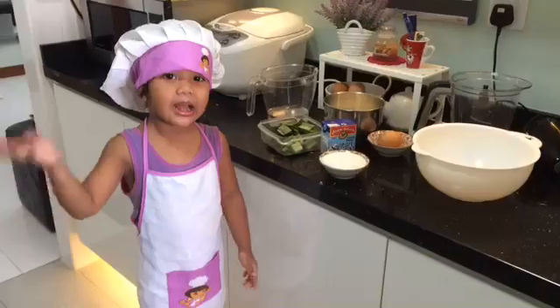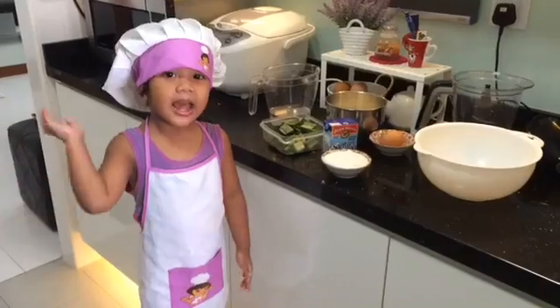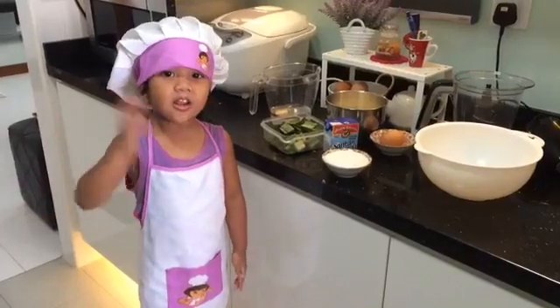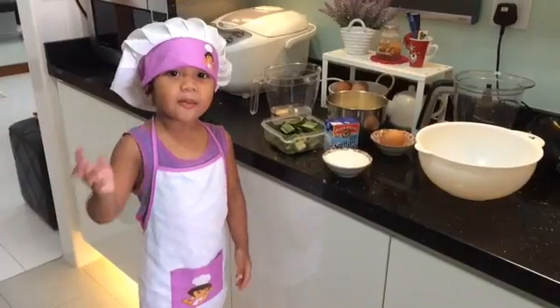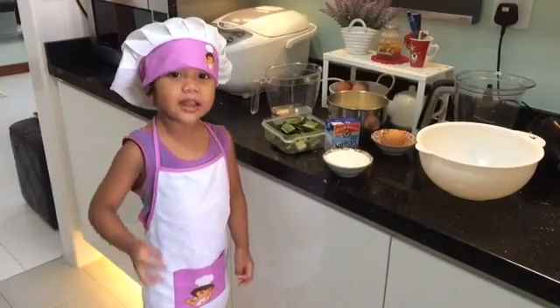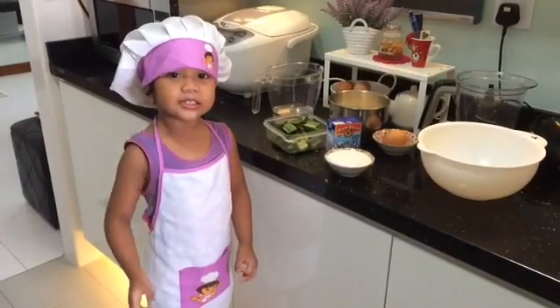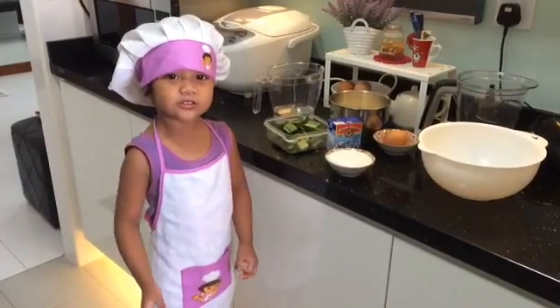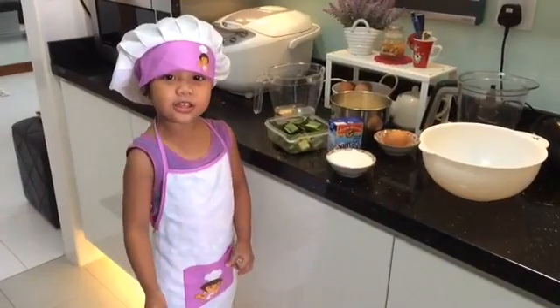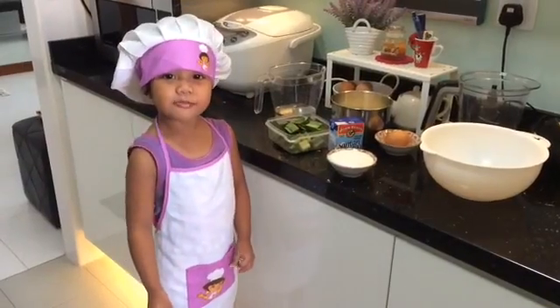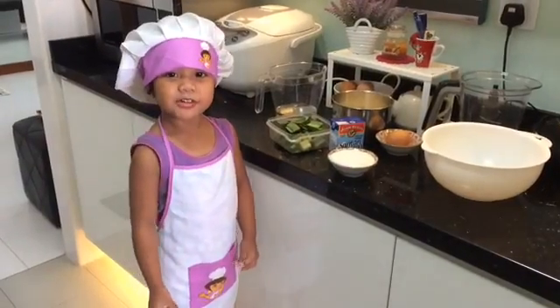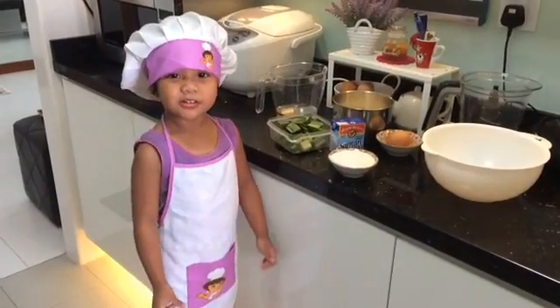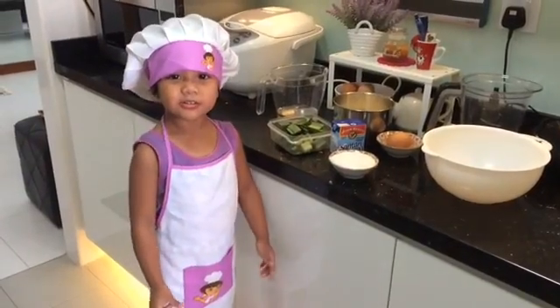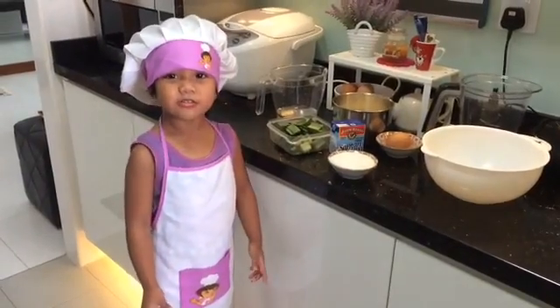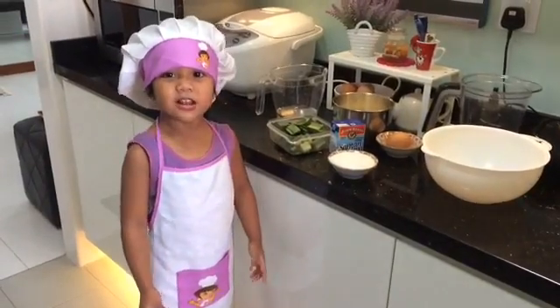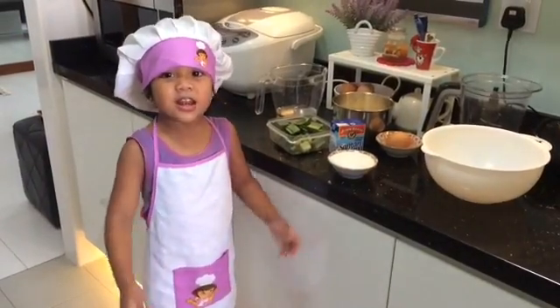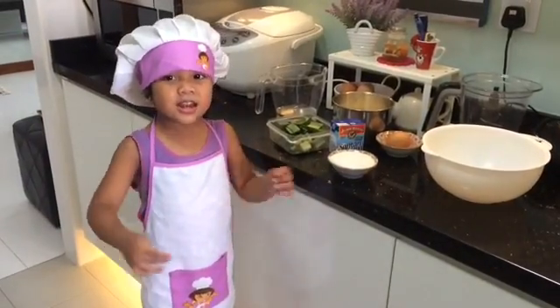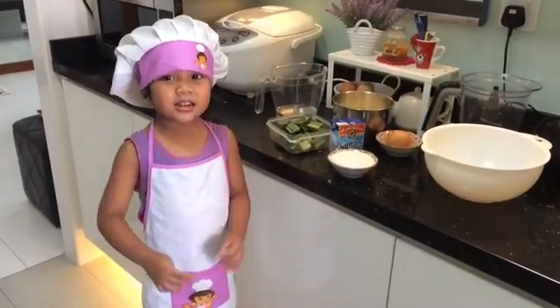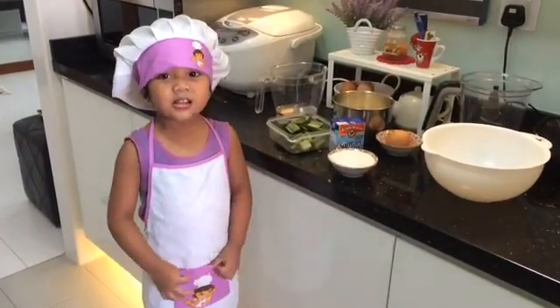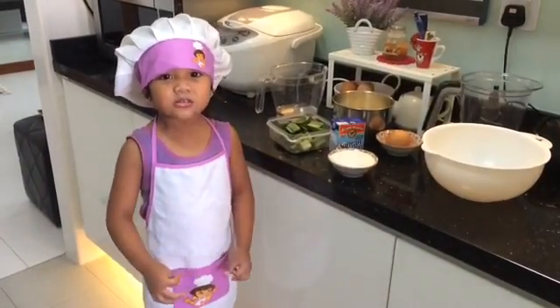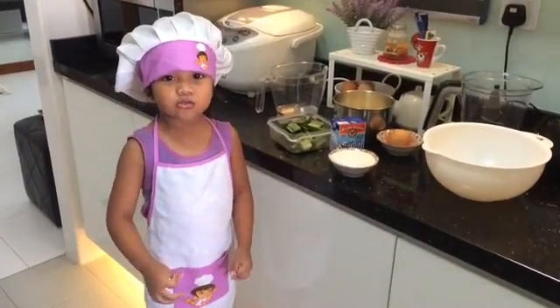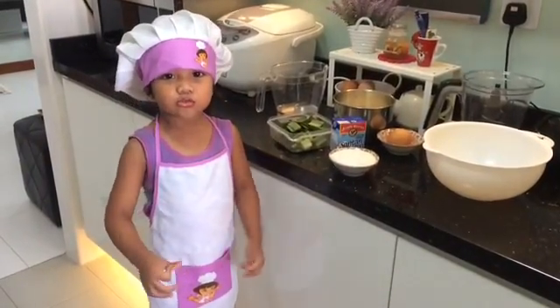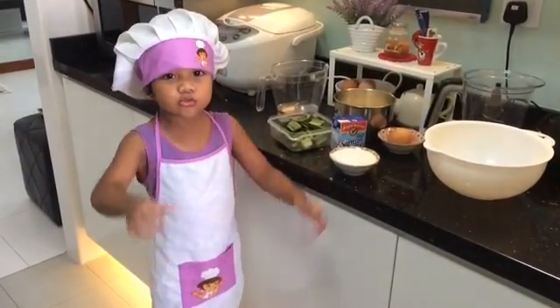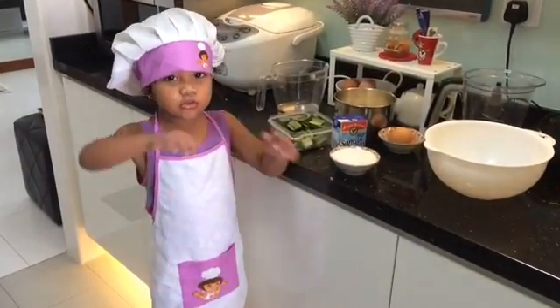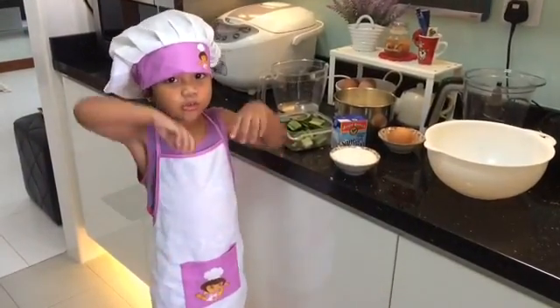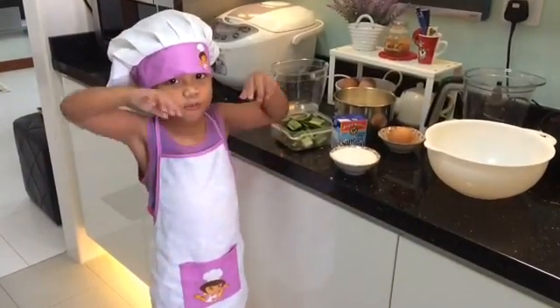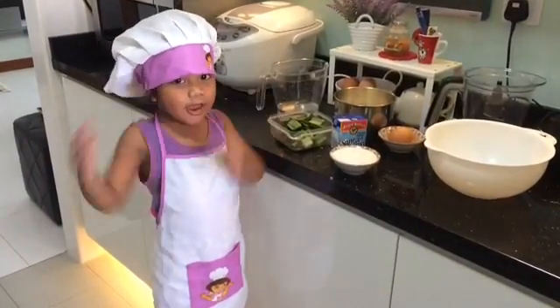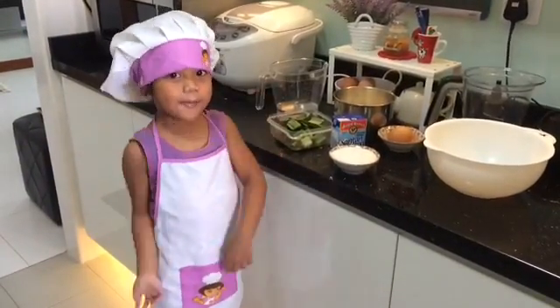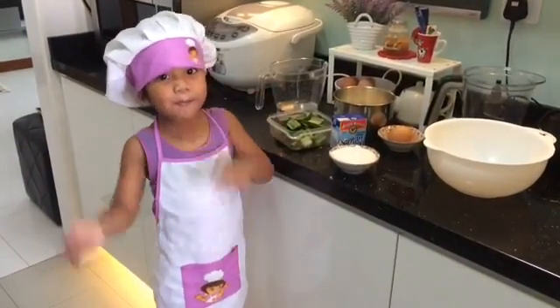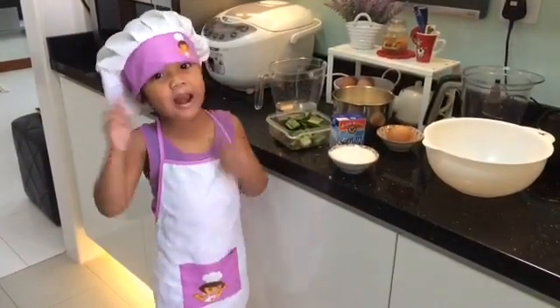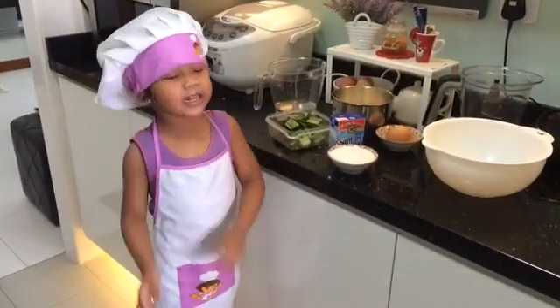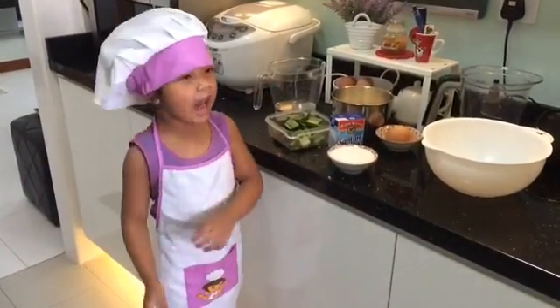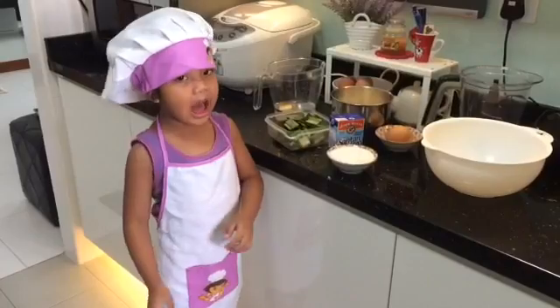Hello everybody! Today we are going to do a great bake!